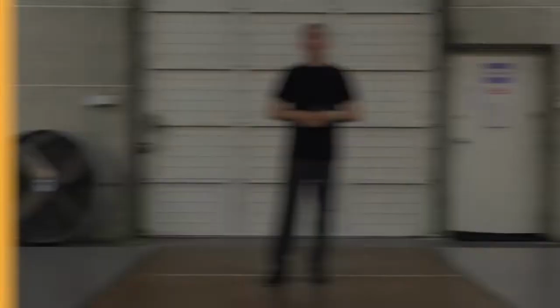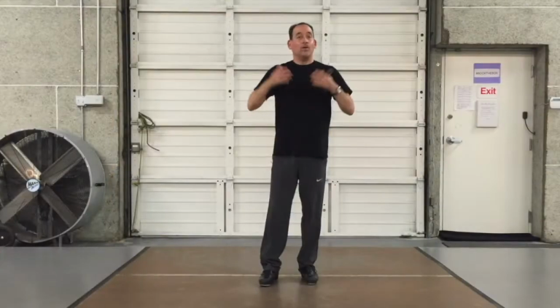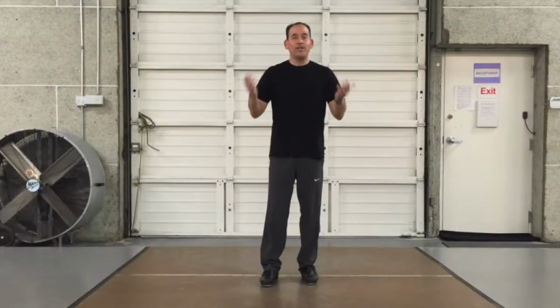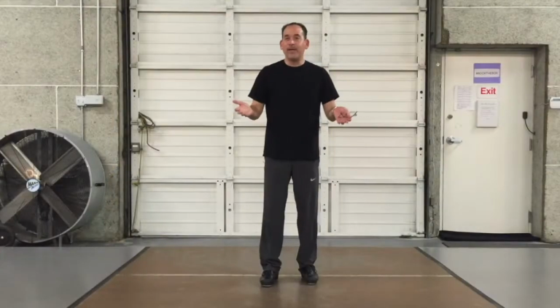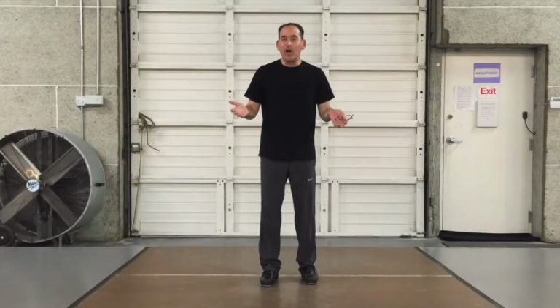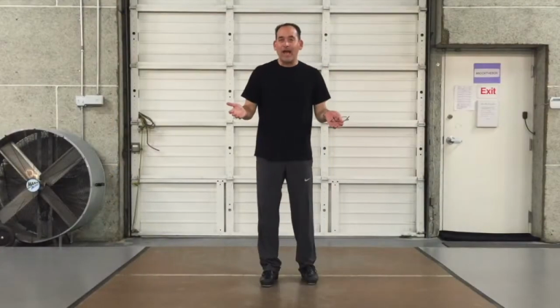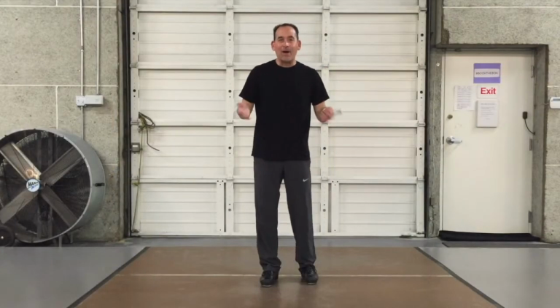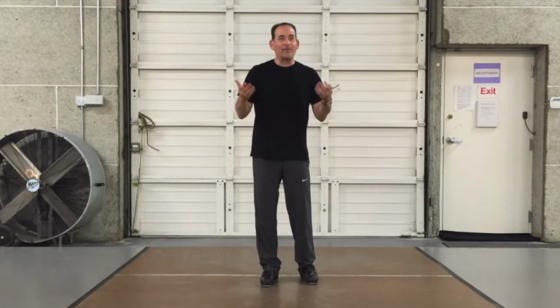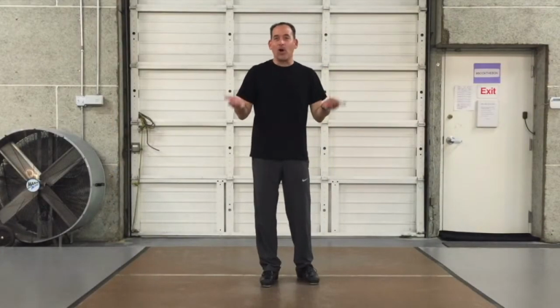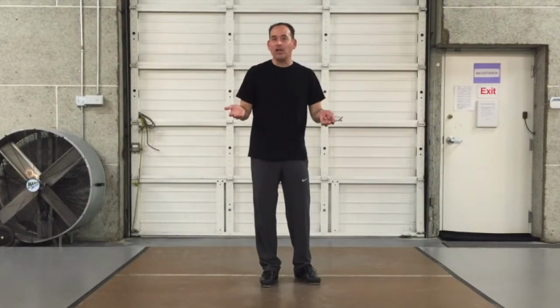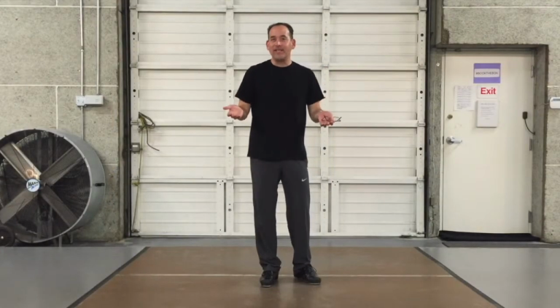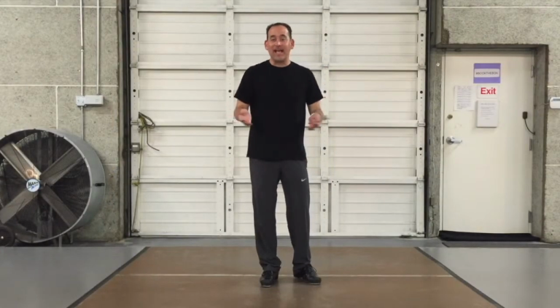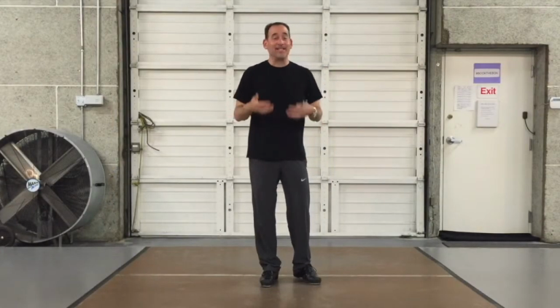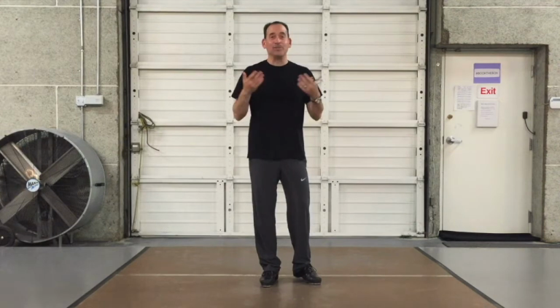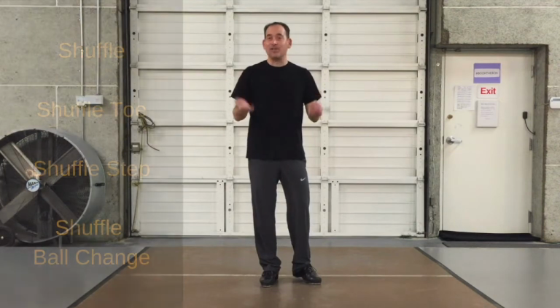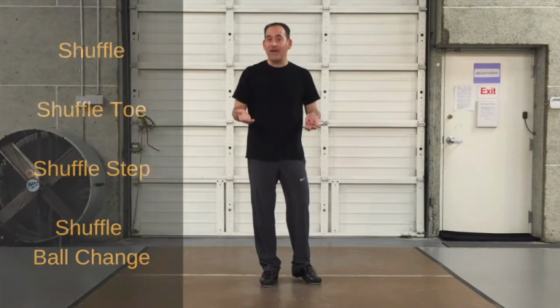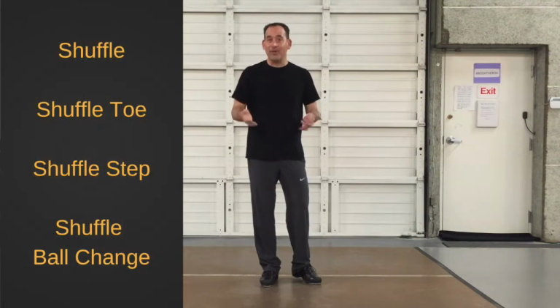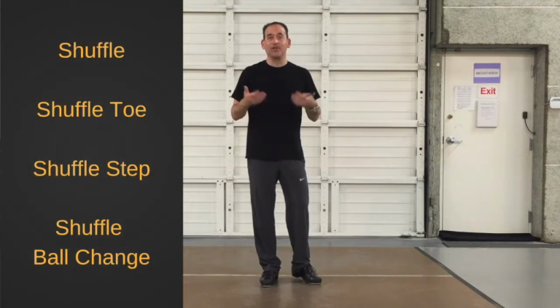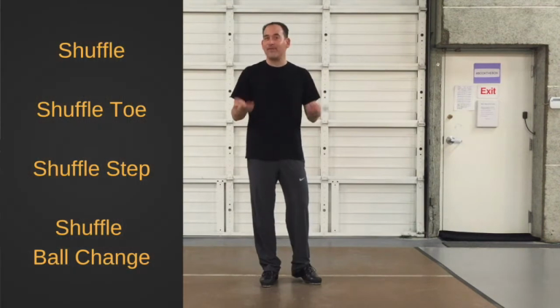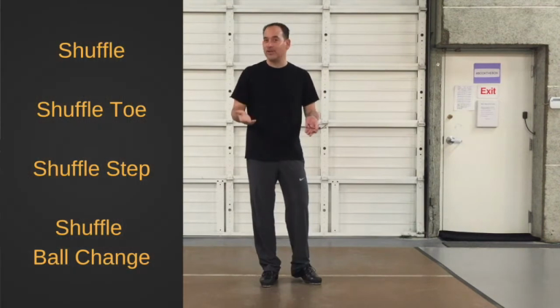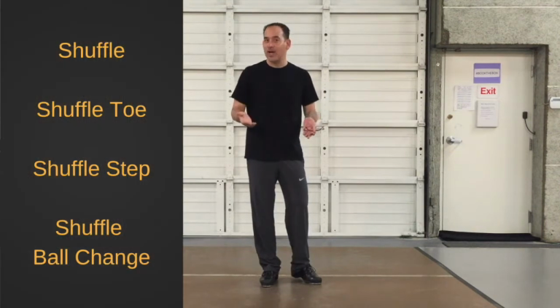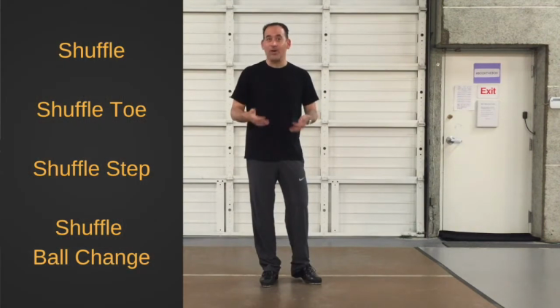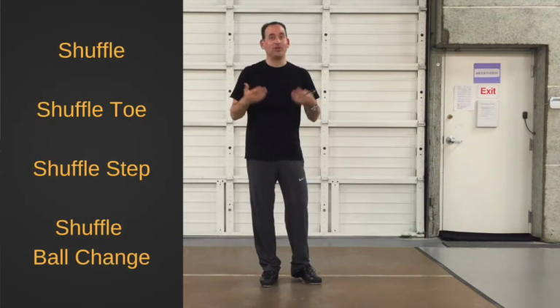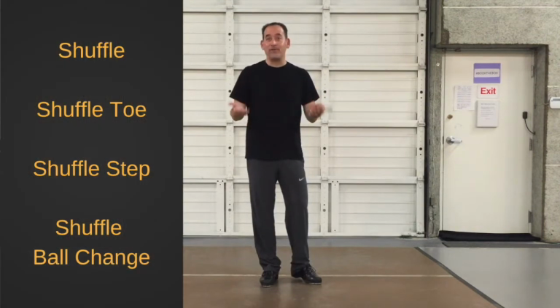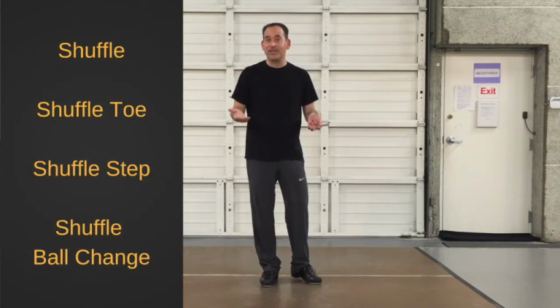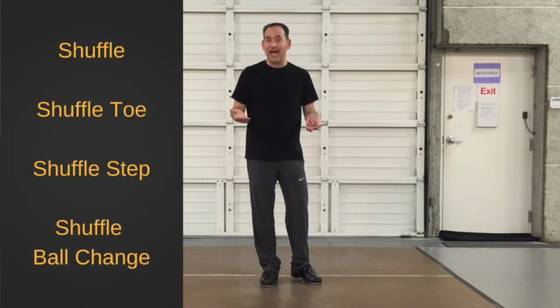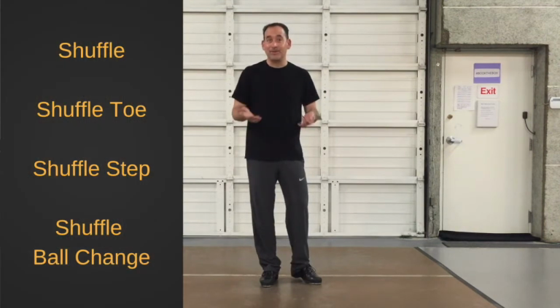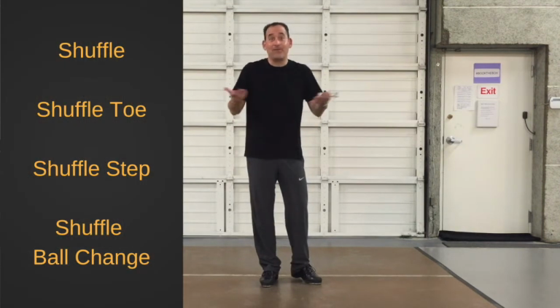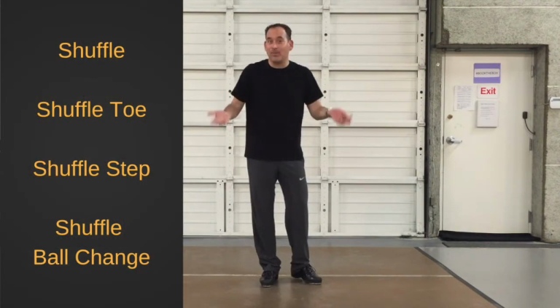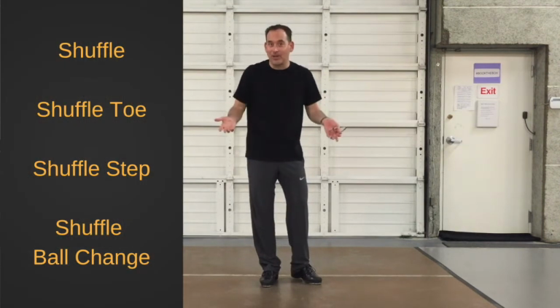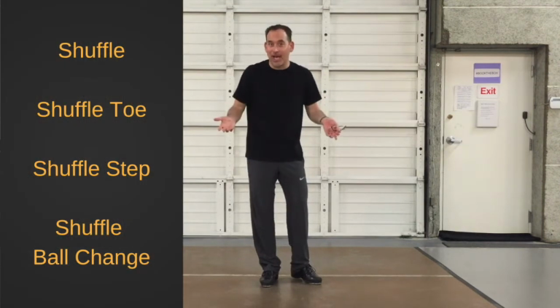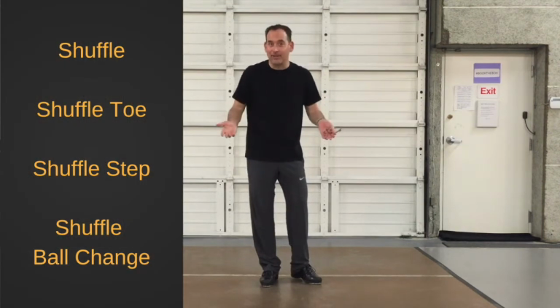What do we know now after all of these lessons with shuffle, shuffle toe, shuffle step, shuffle ball change?